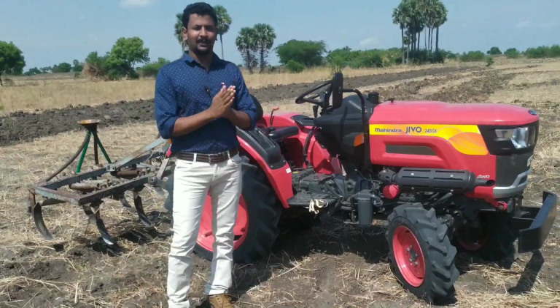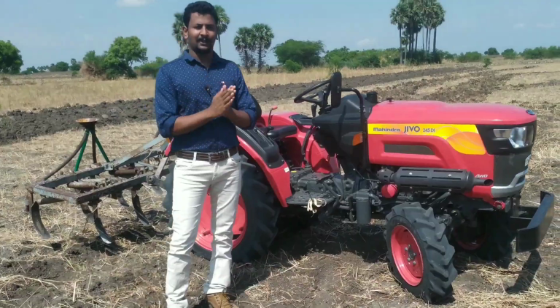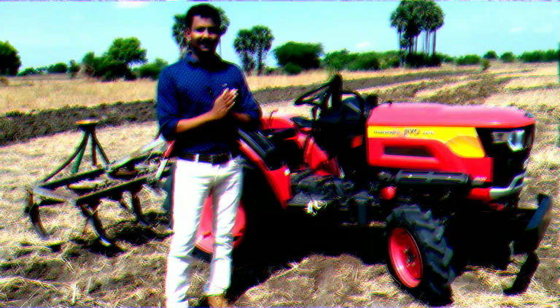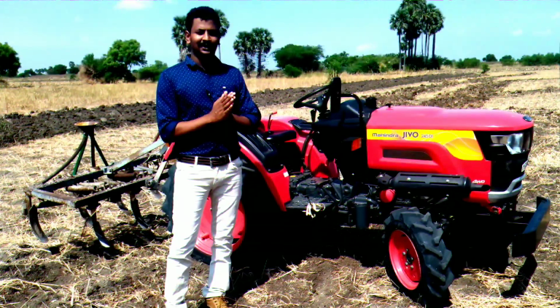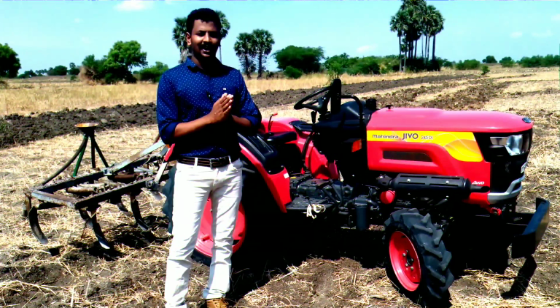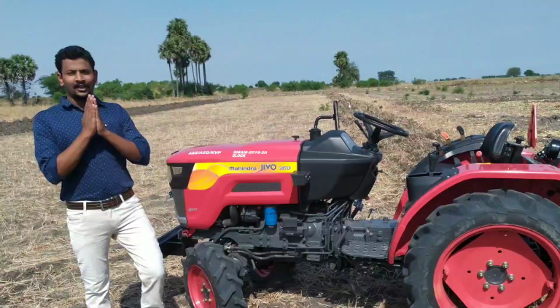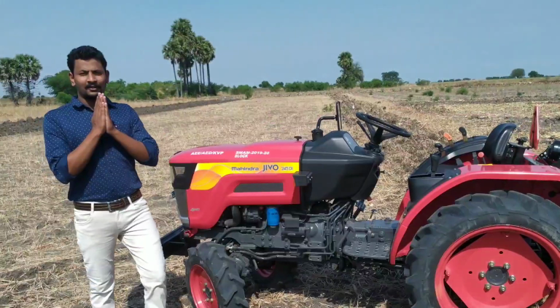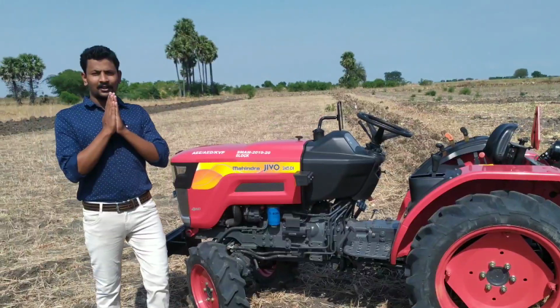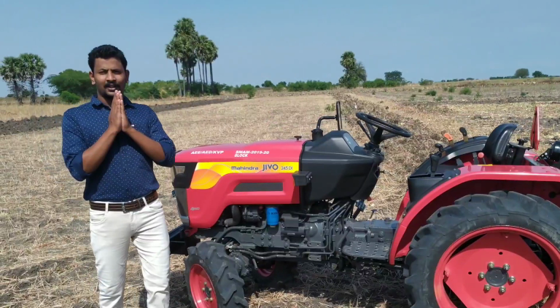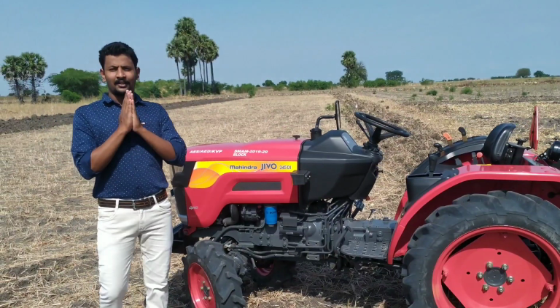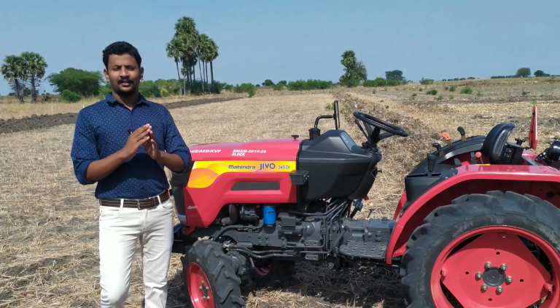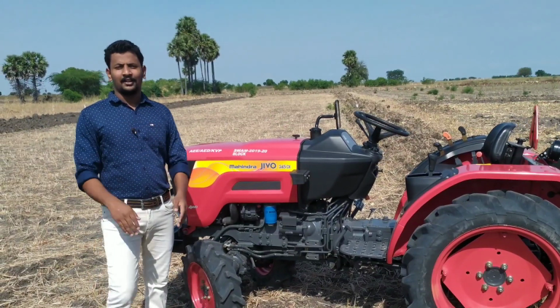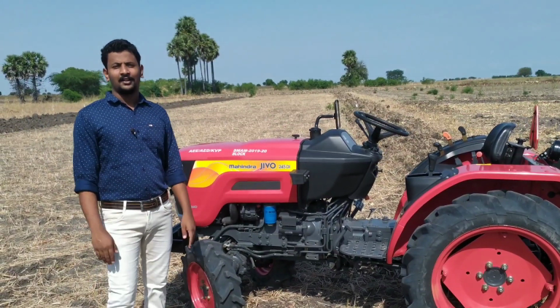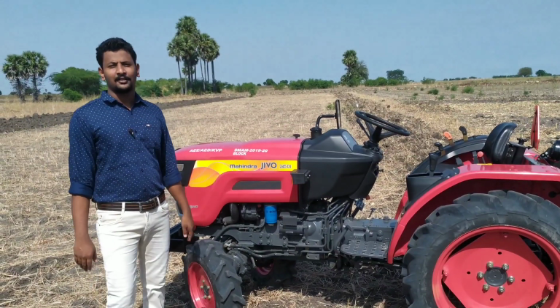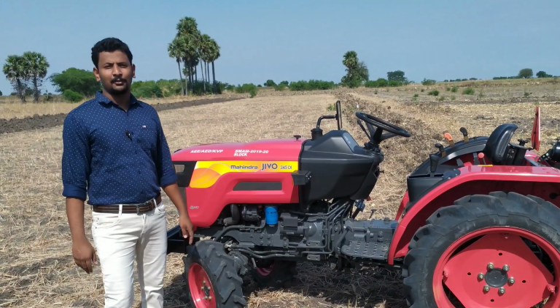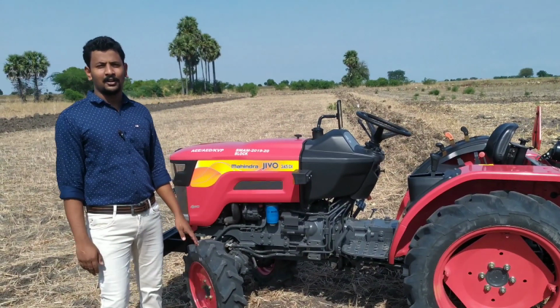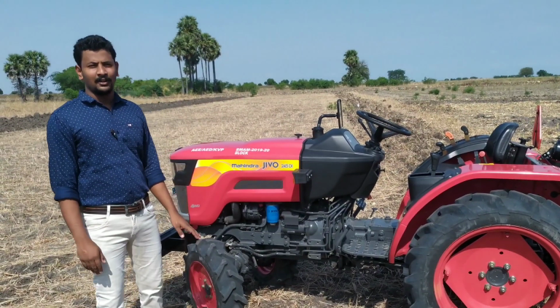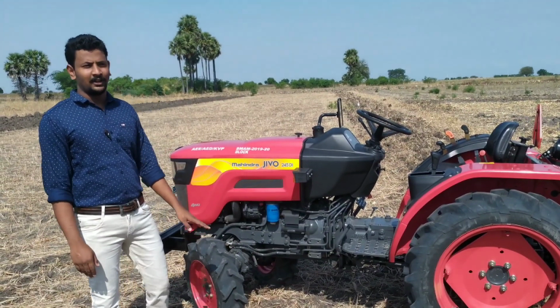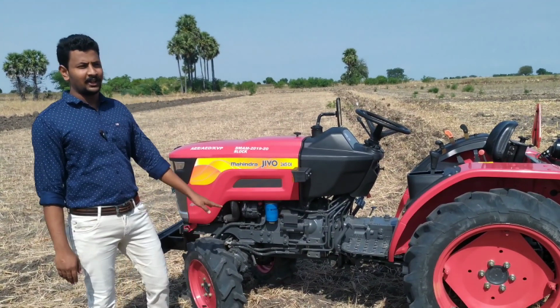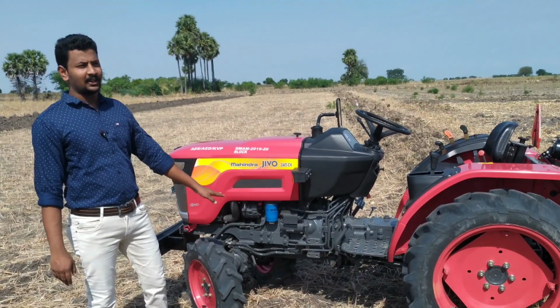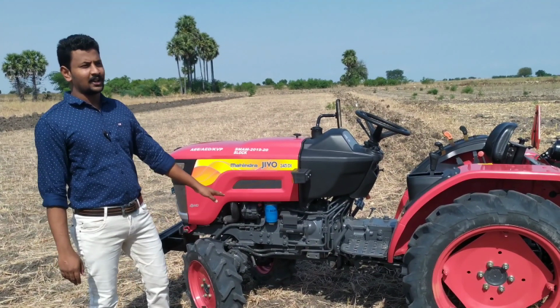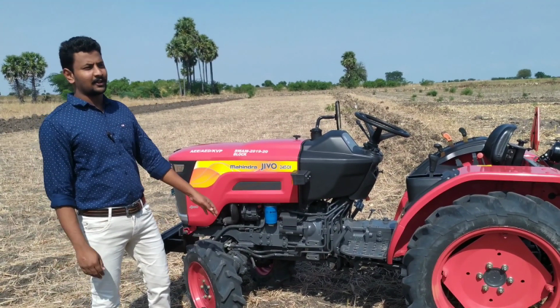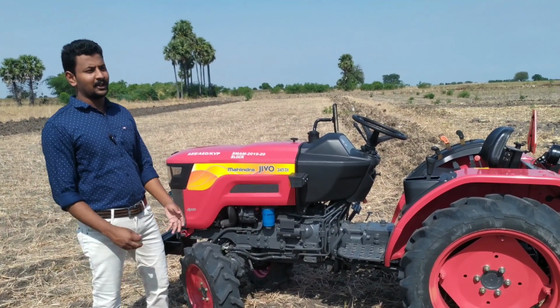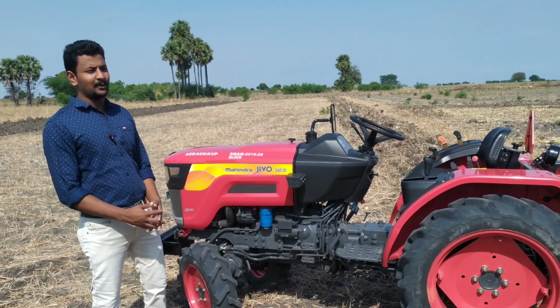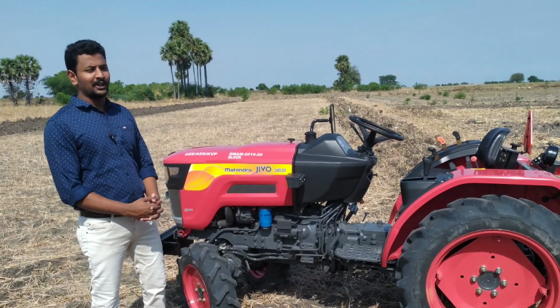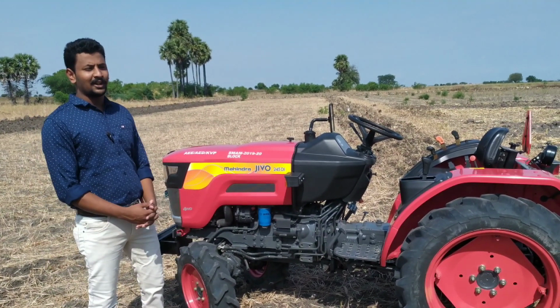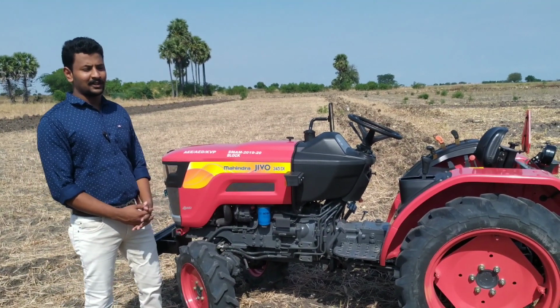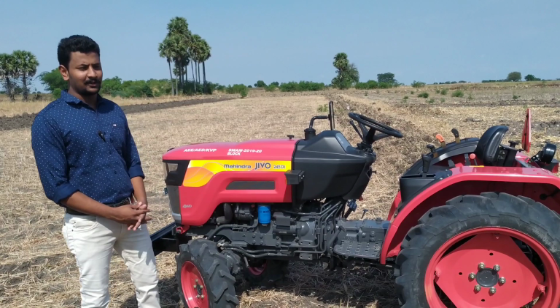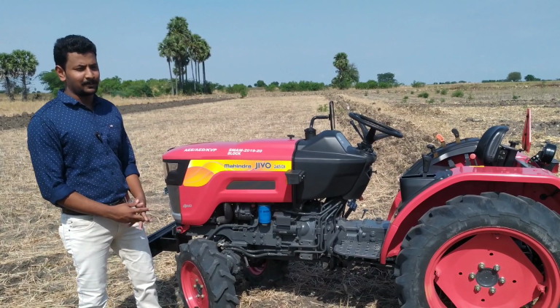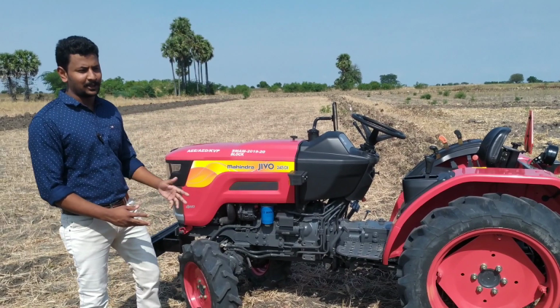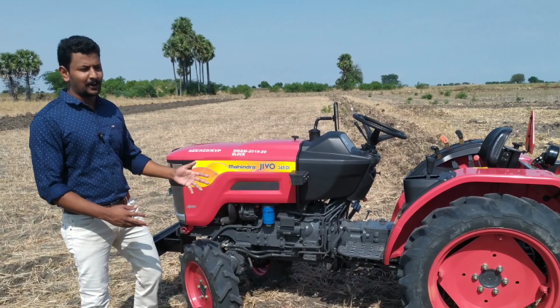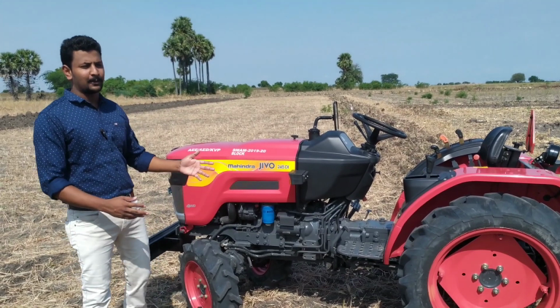Hello everyone, I'm Rajkumar. I'm going to show you a Mini Tractor.